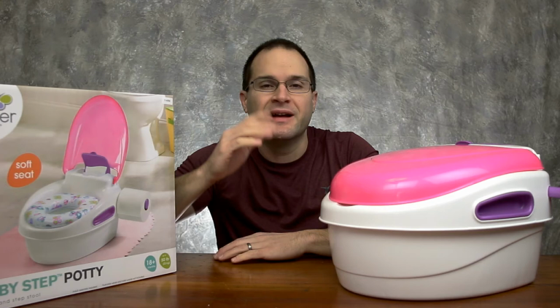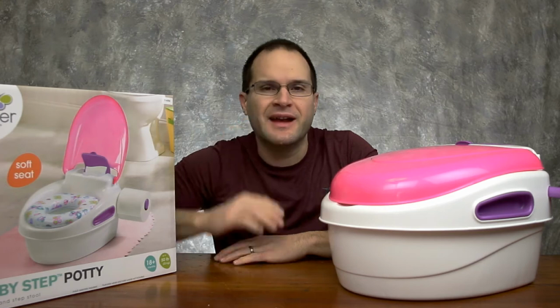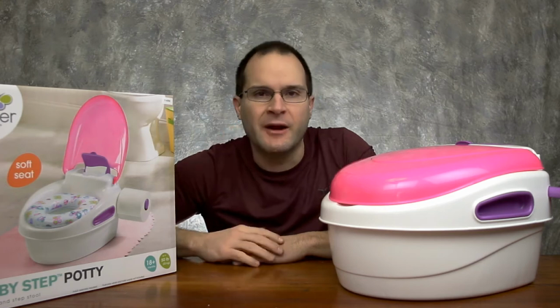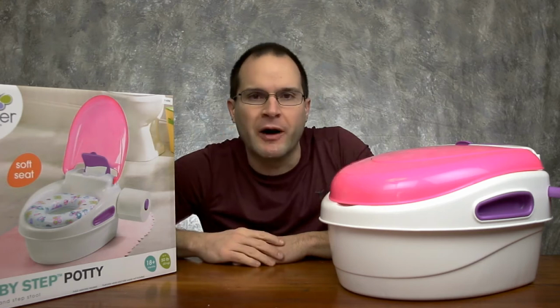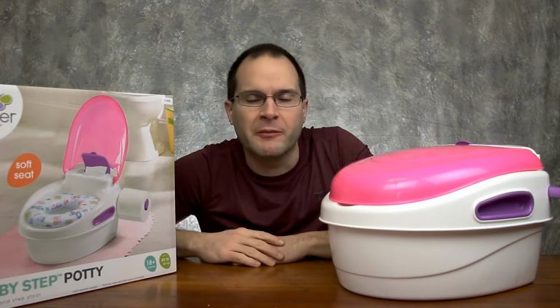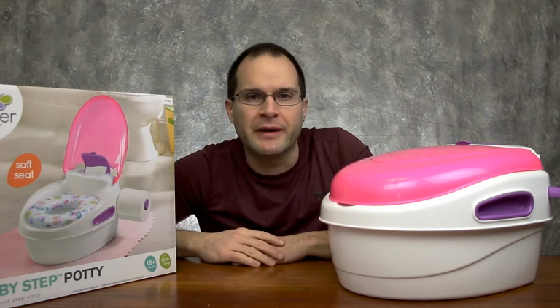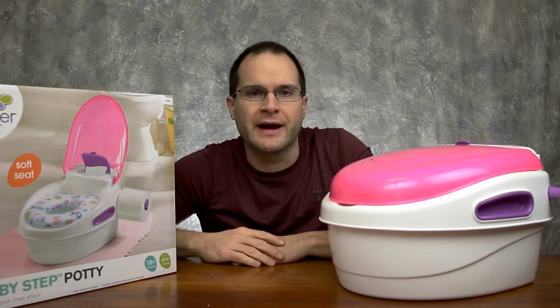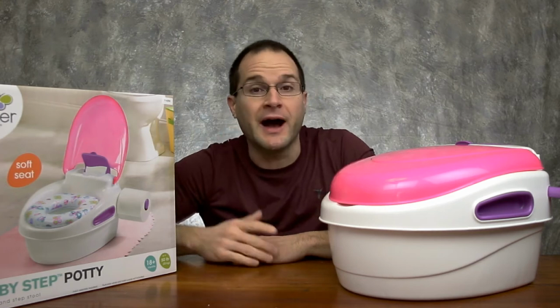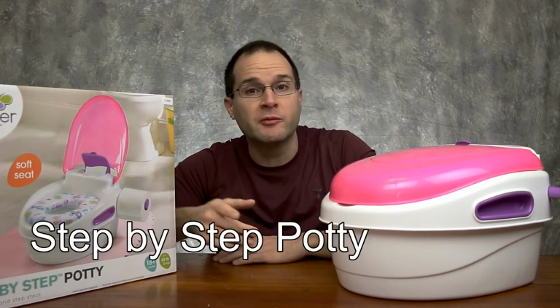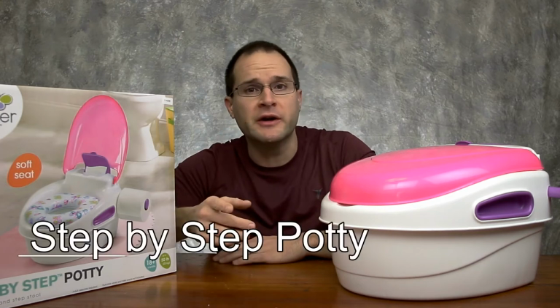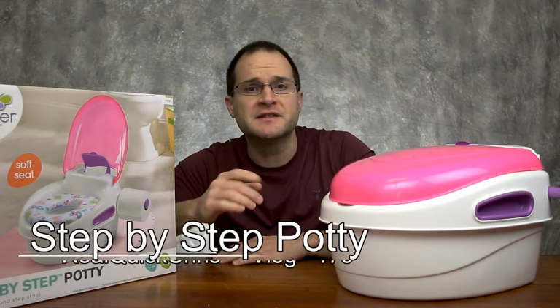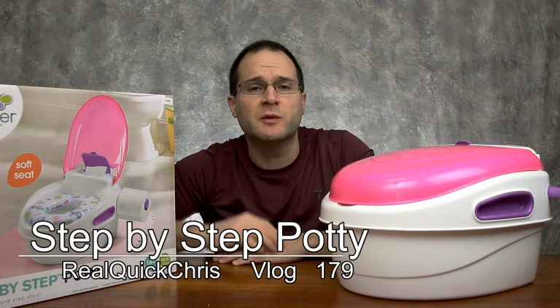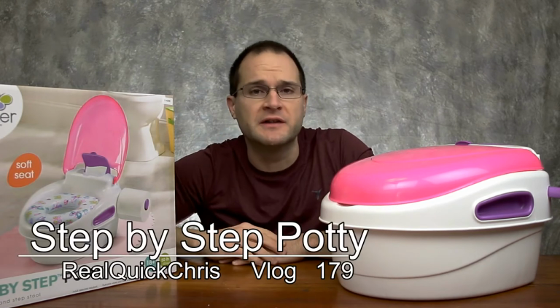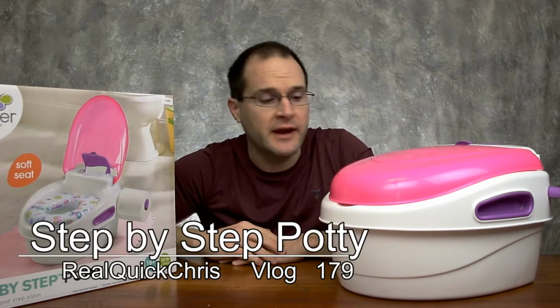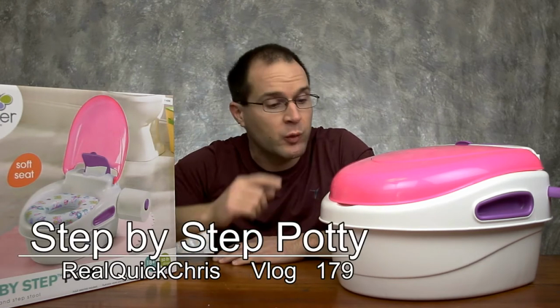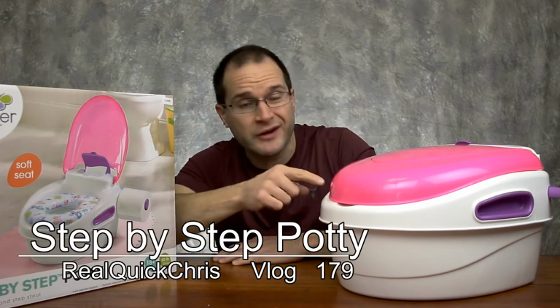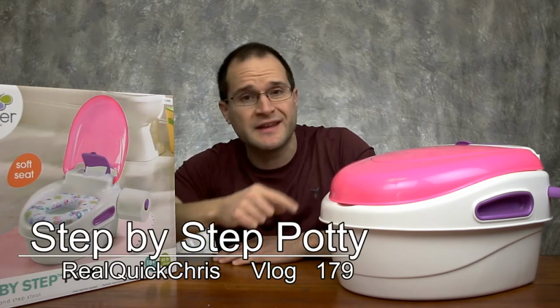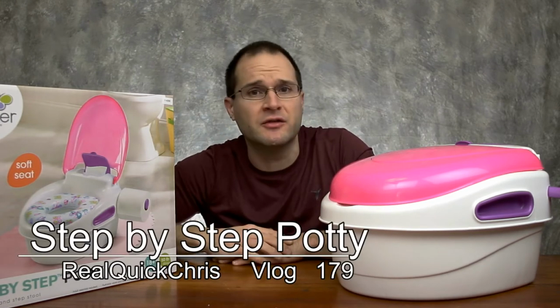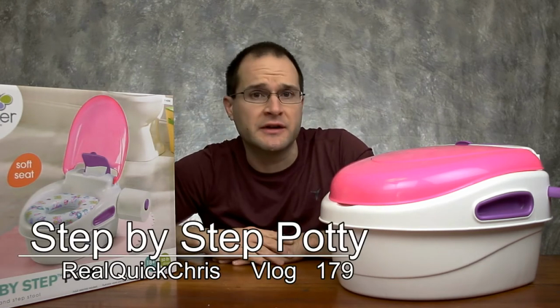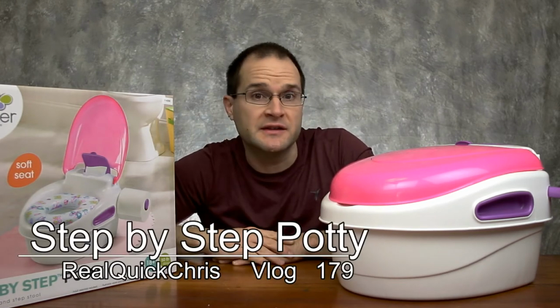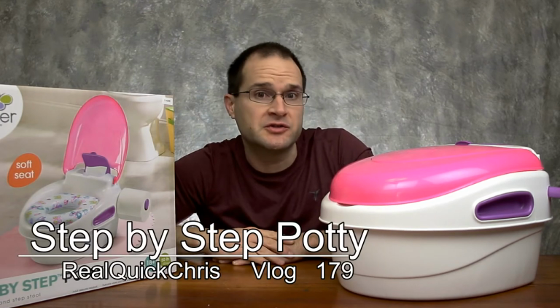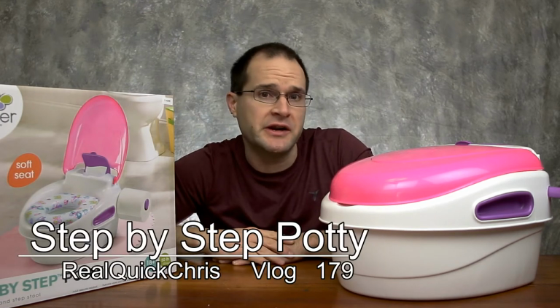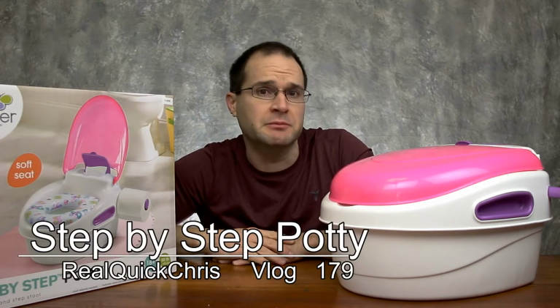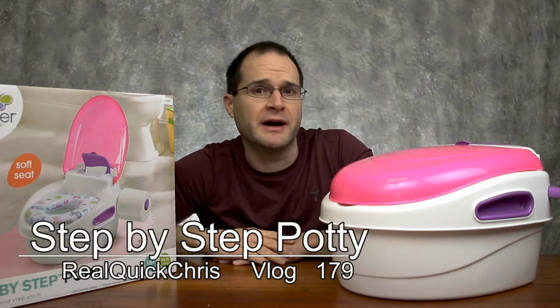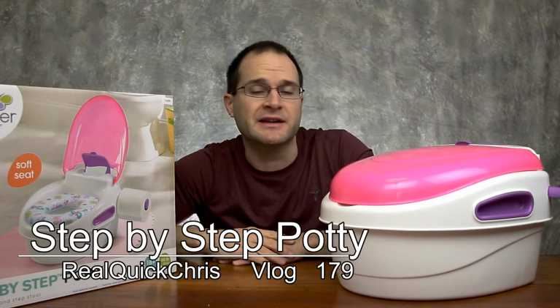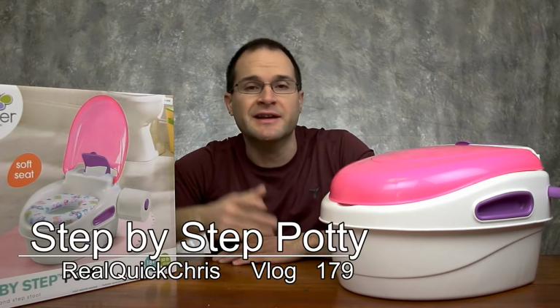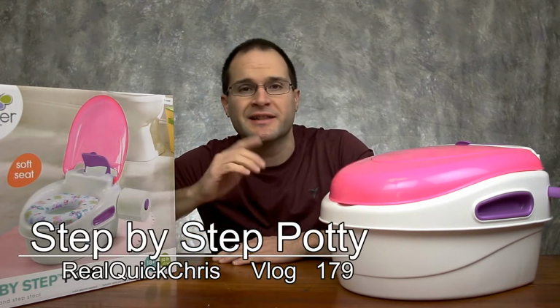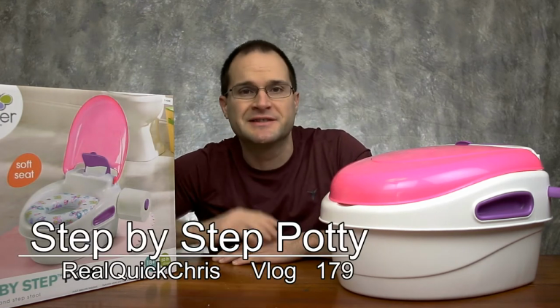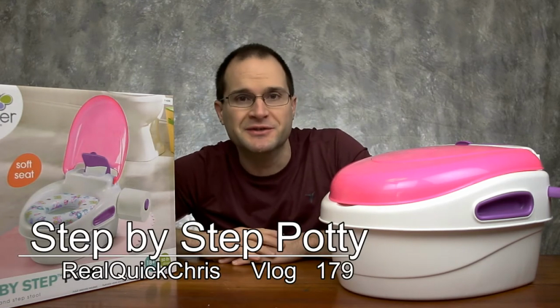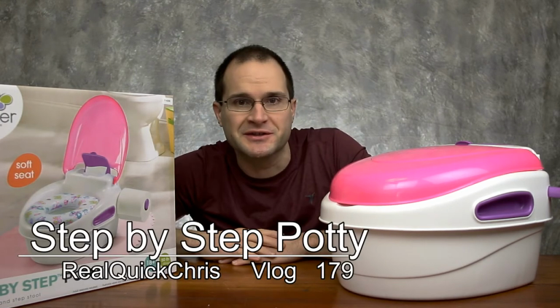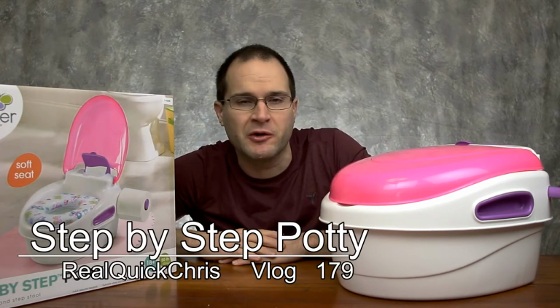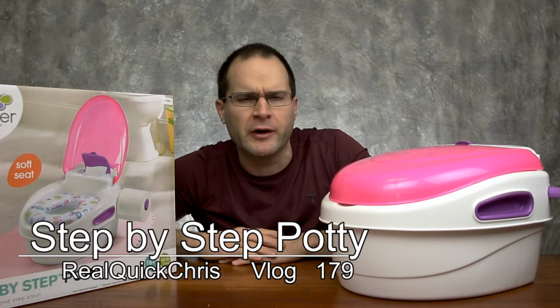Hey, welcome back. I'm Chris and today we're going to take a look at this training potty. Let's do this real quick.